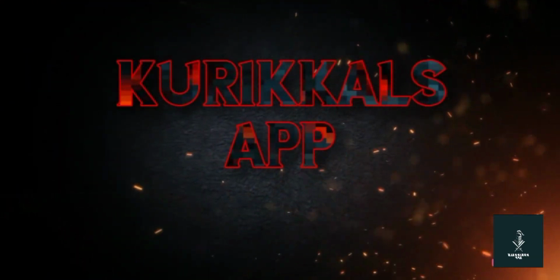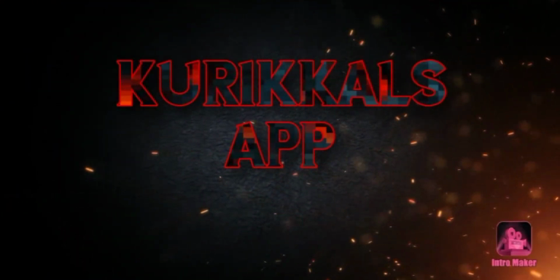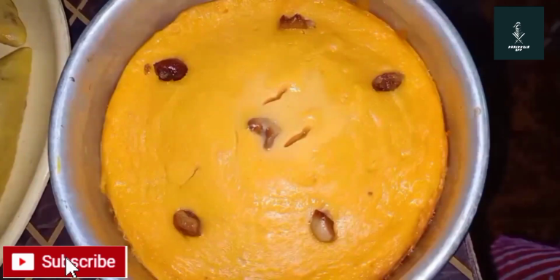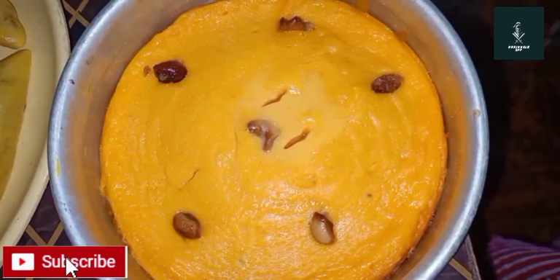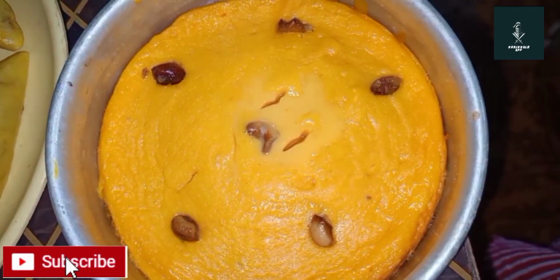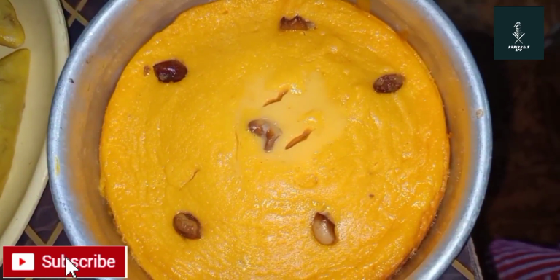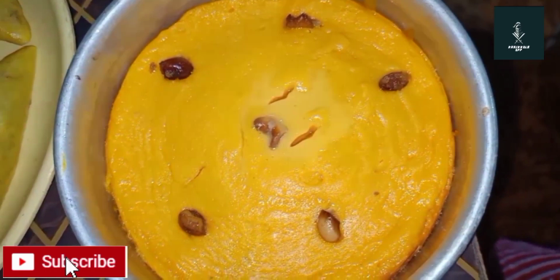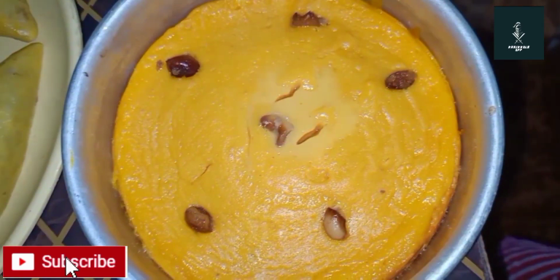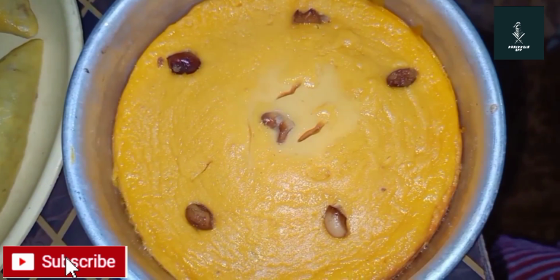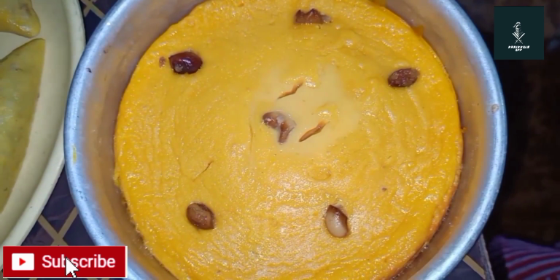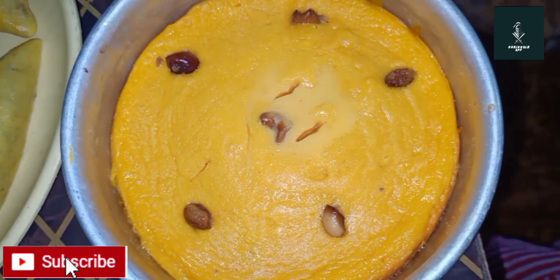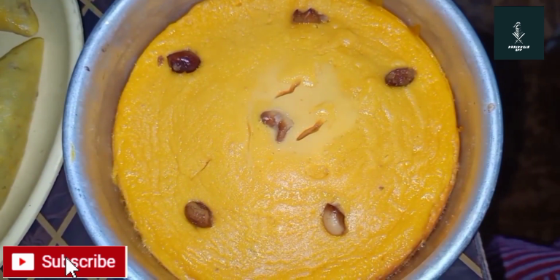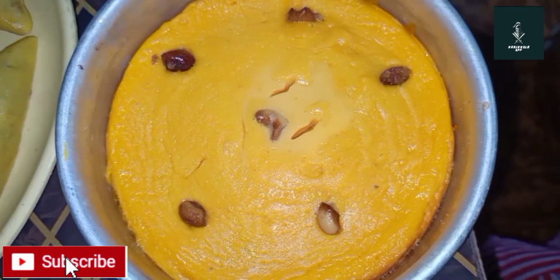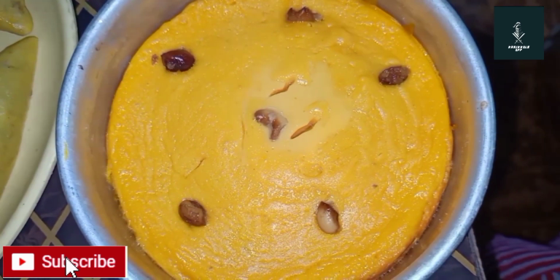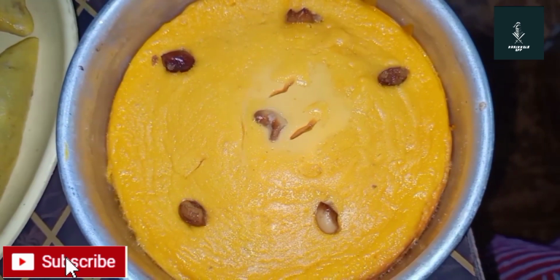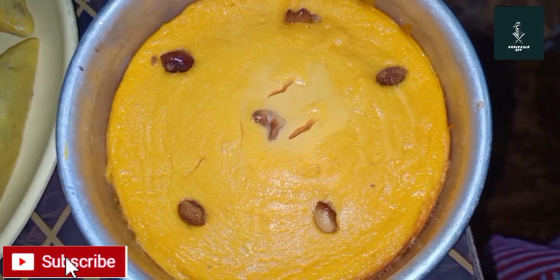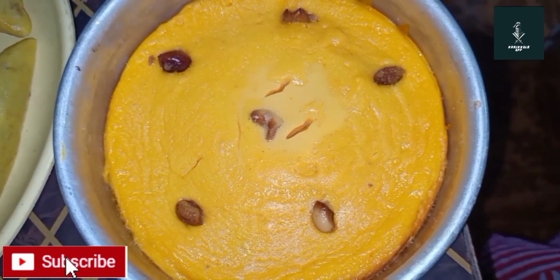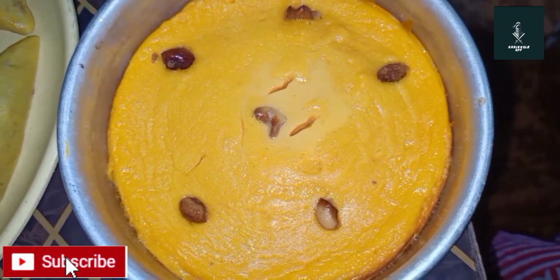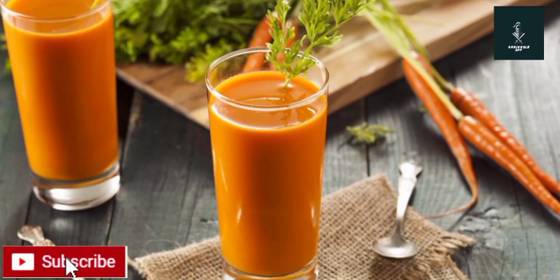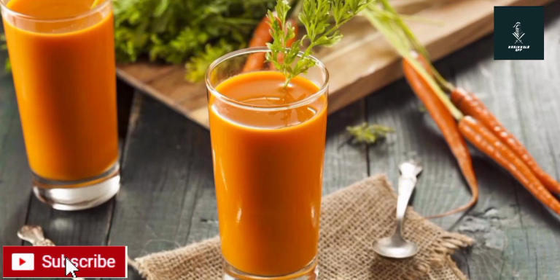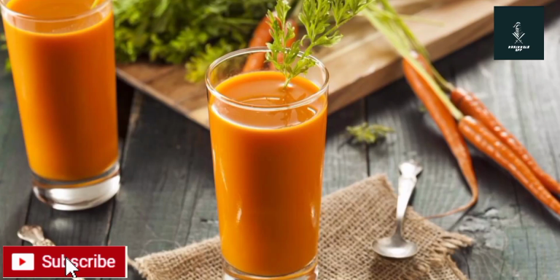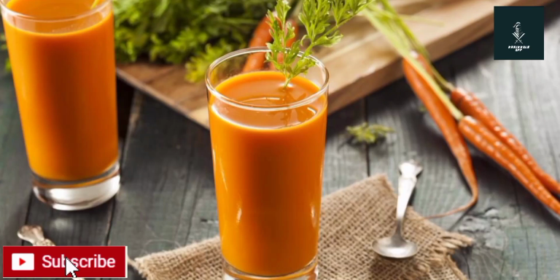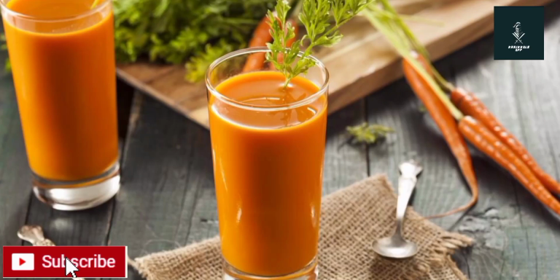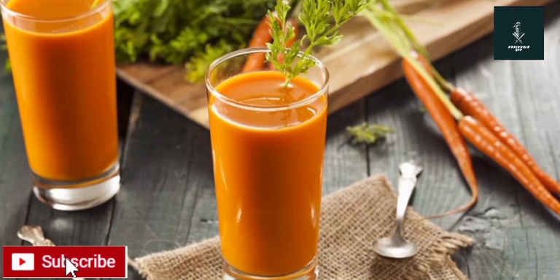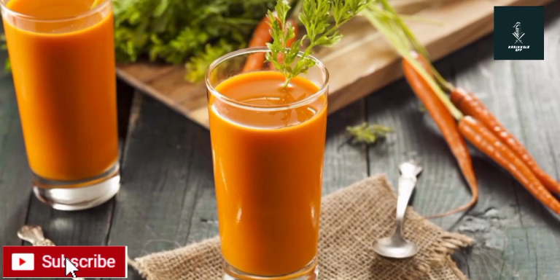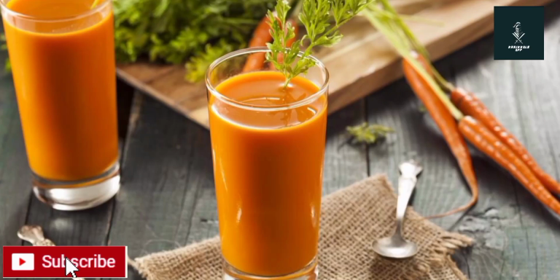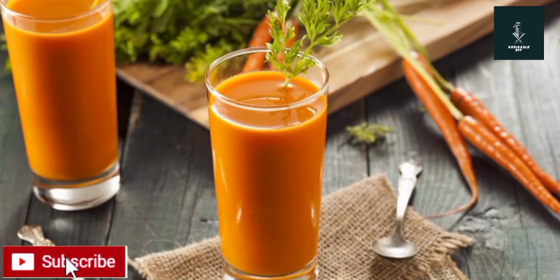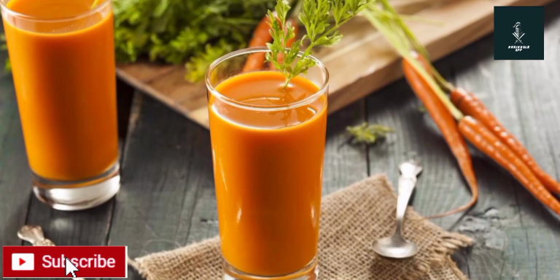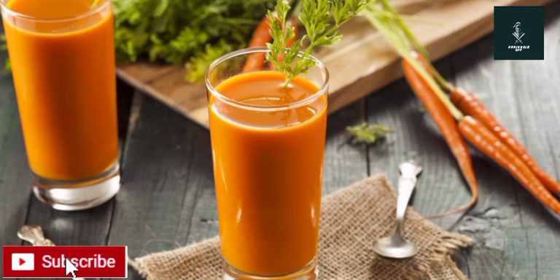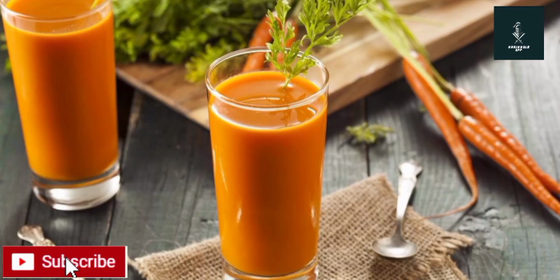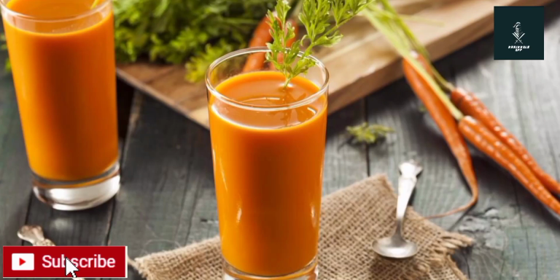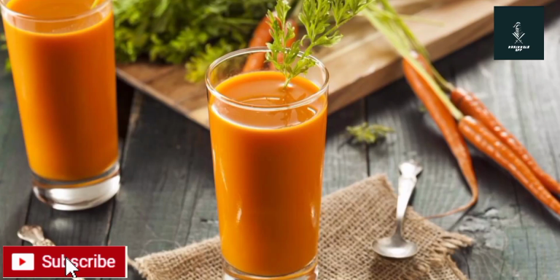Hello, welcome. I am going to add a juice in the carrot.